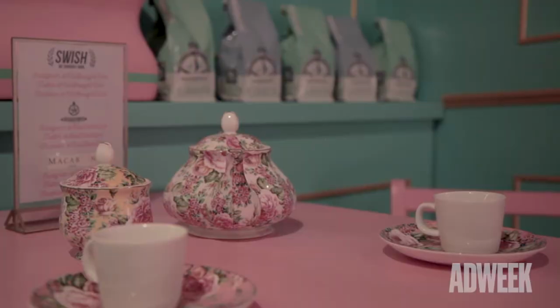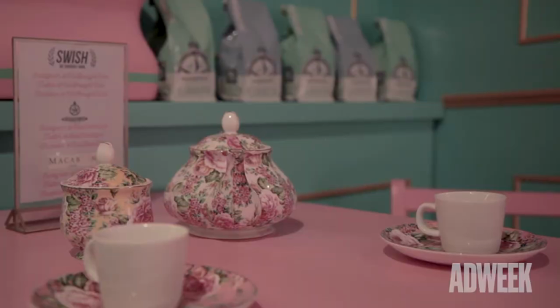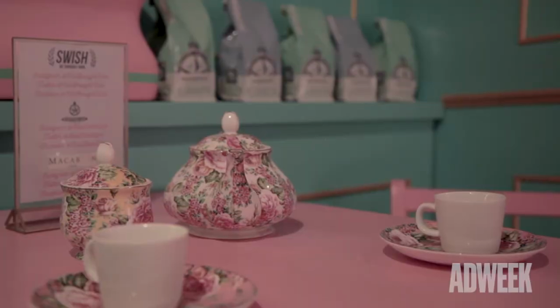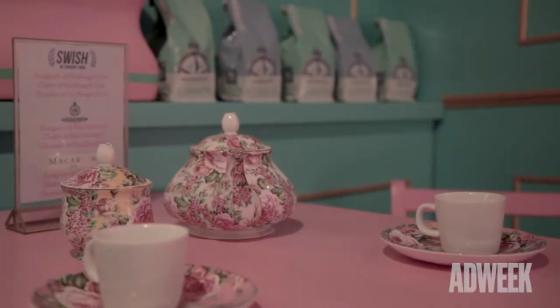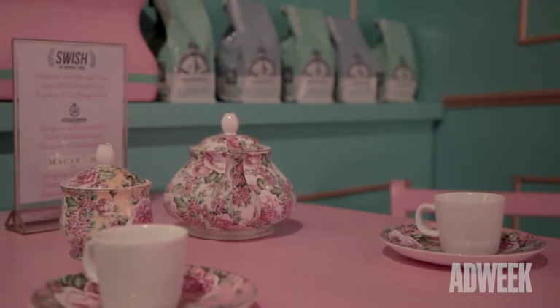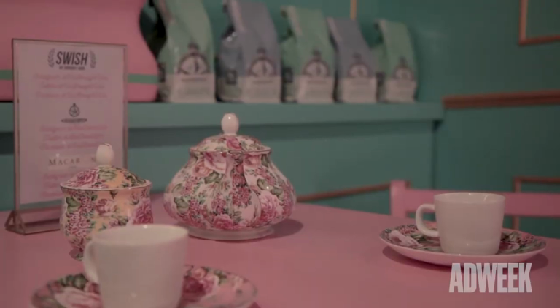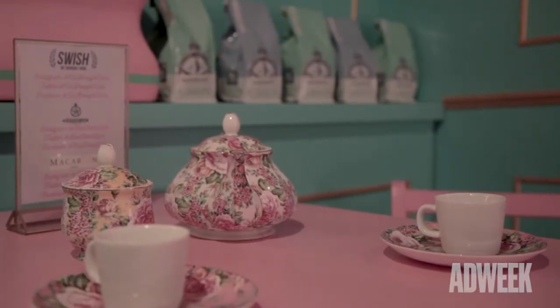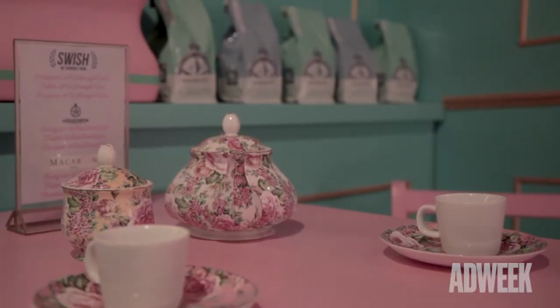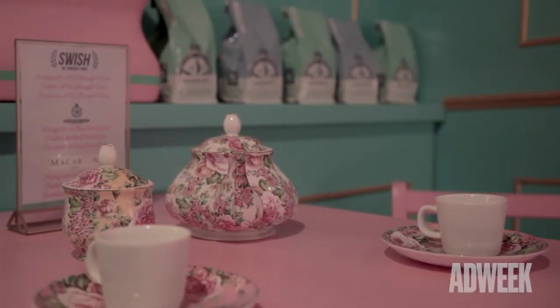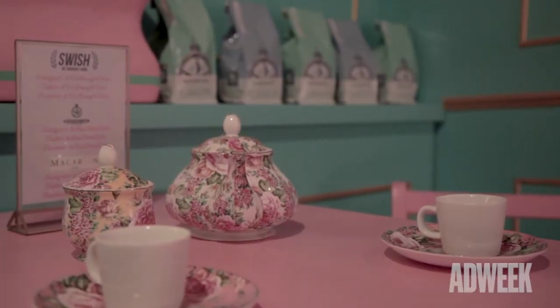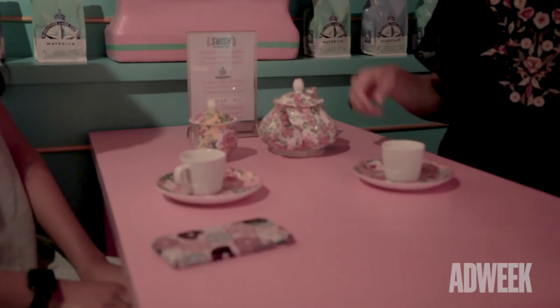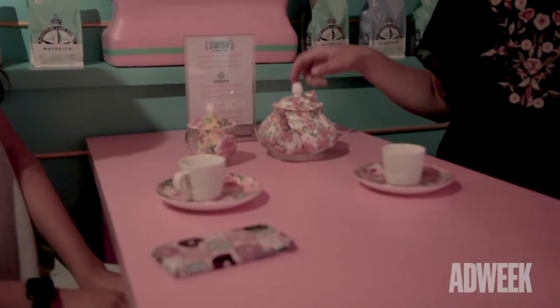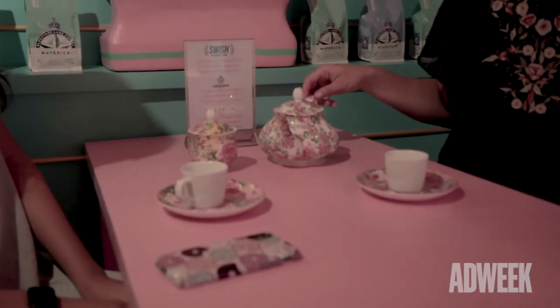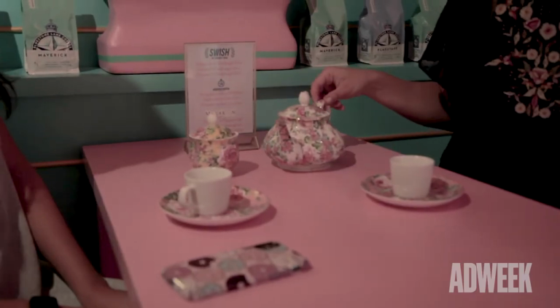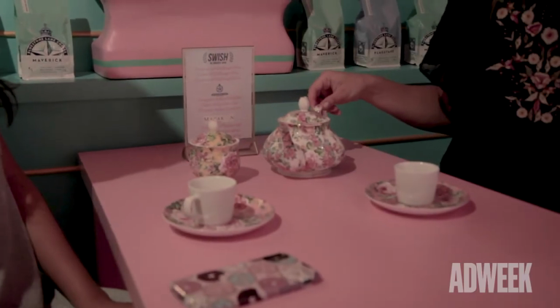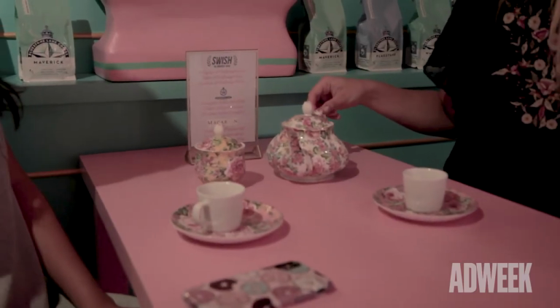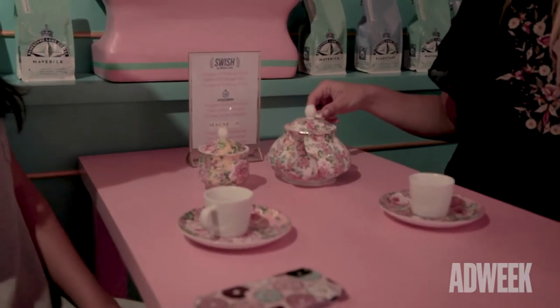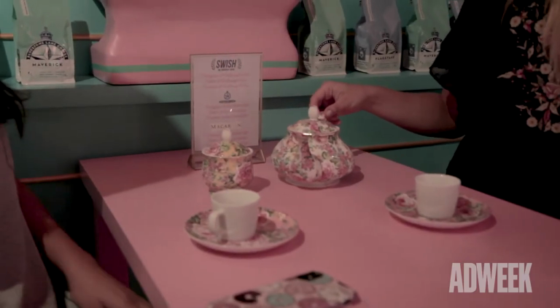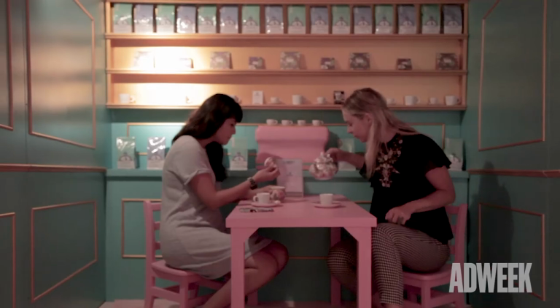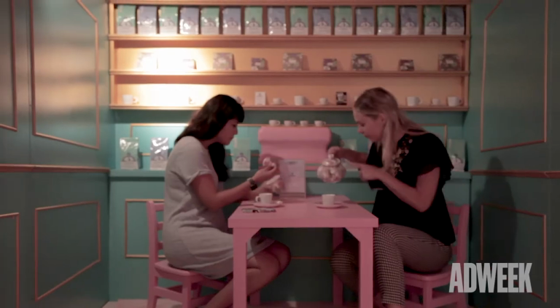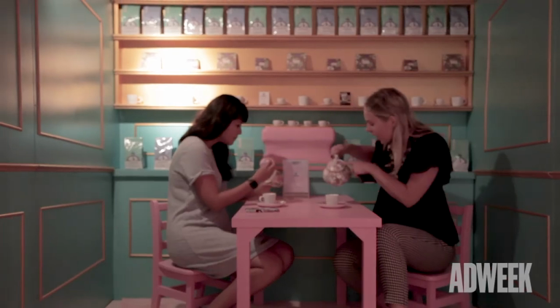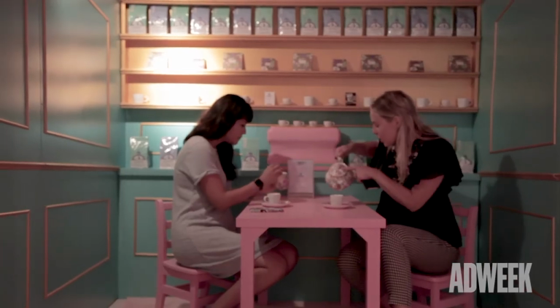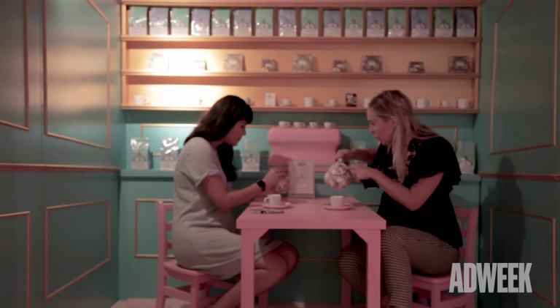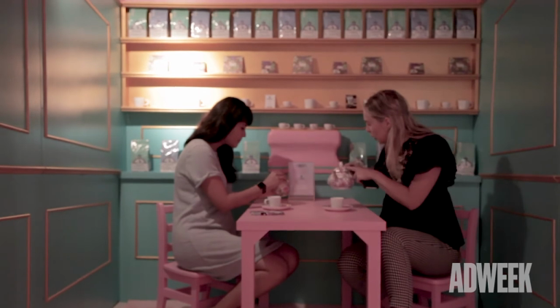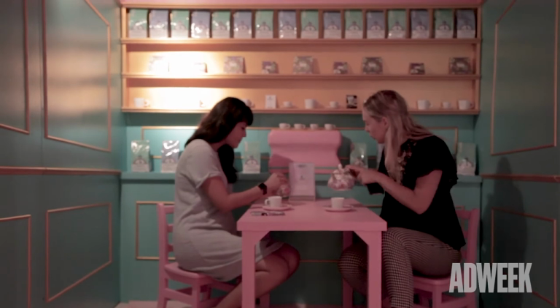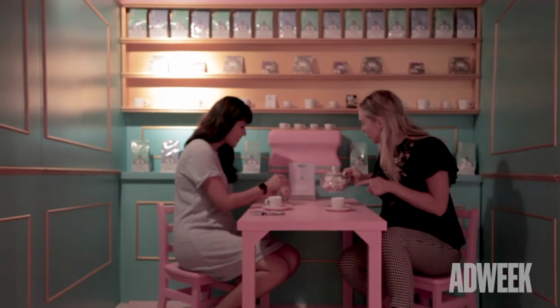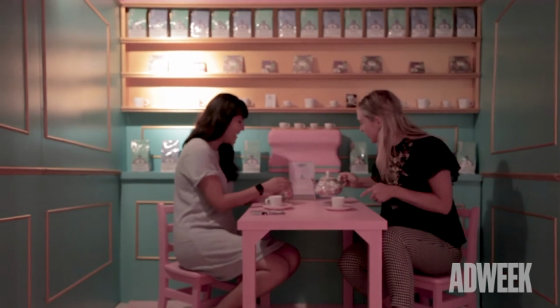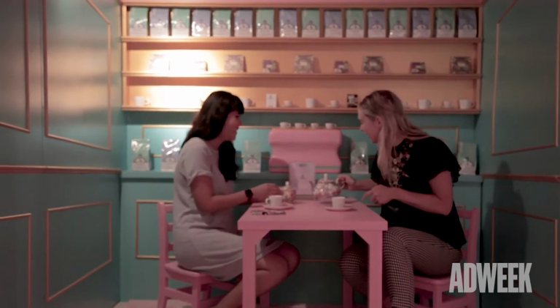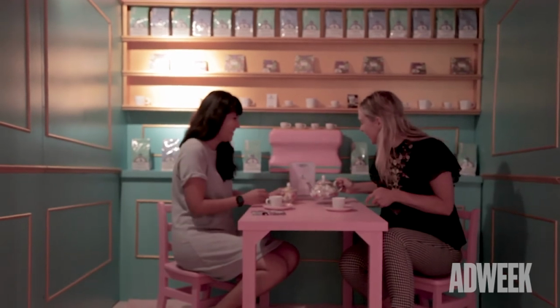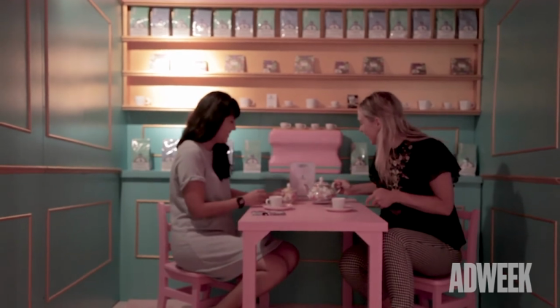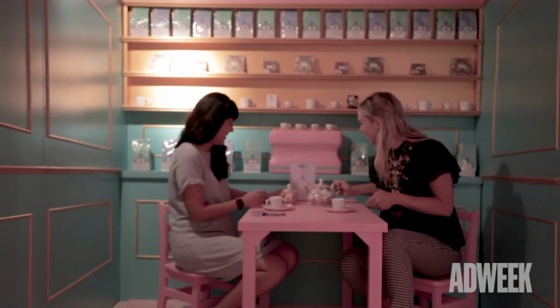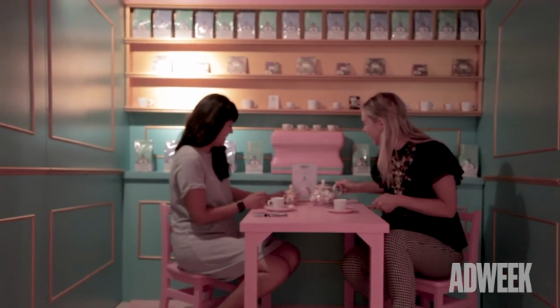There's also a miniature coffee shop. We have a whole collection of coffee-scented products, and this was a great way to celebrate it.